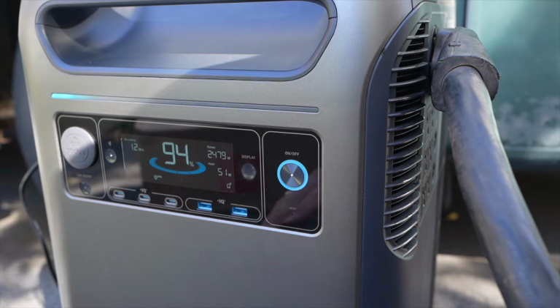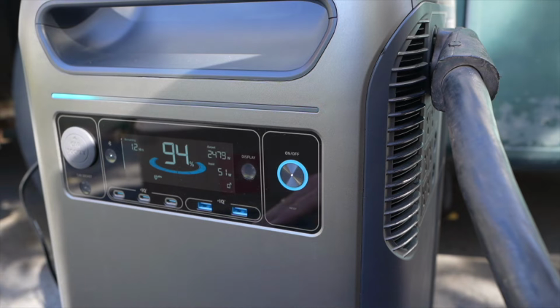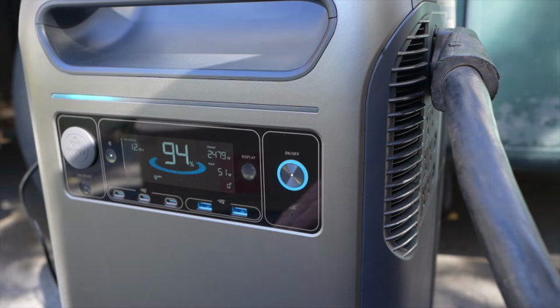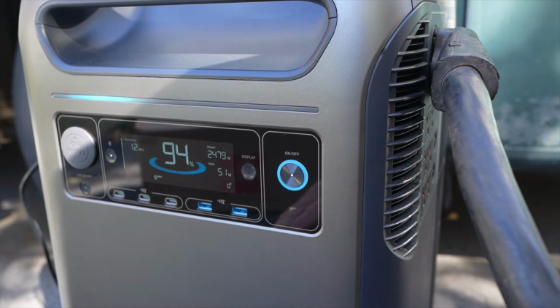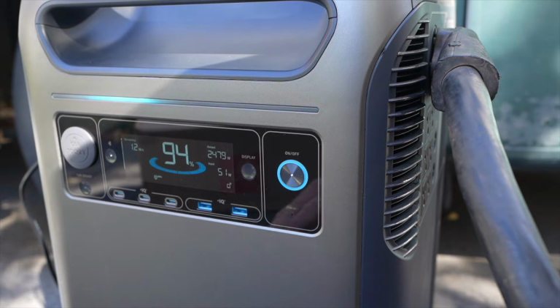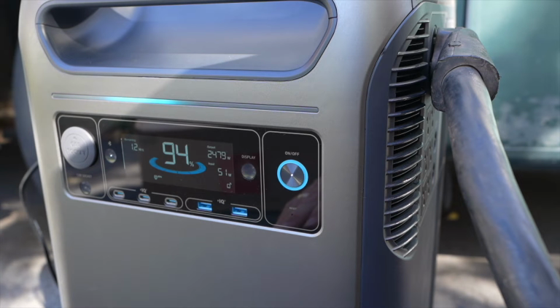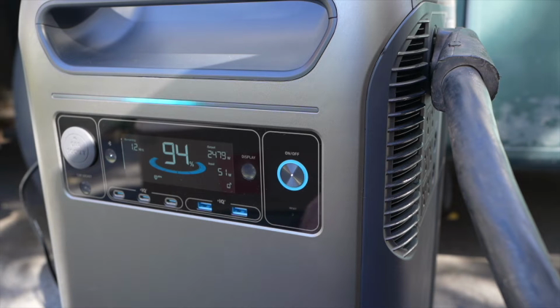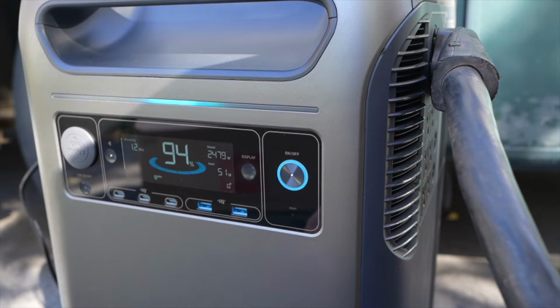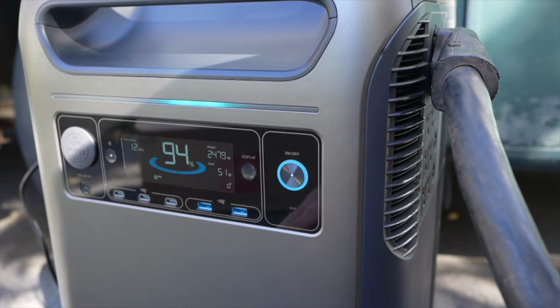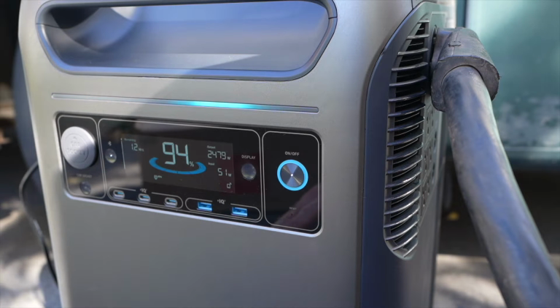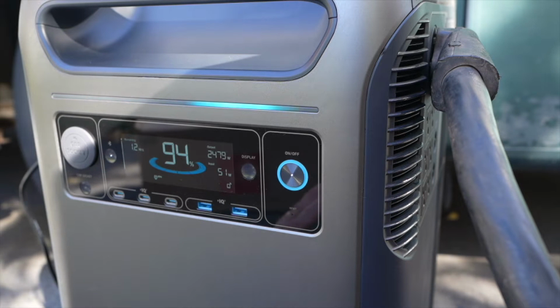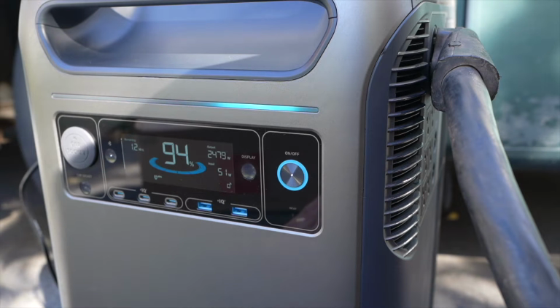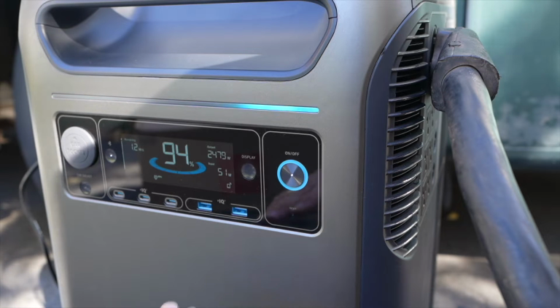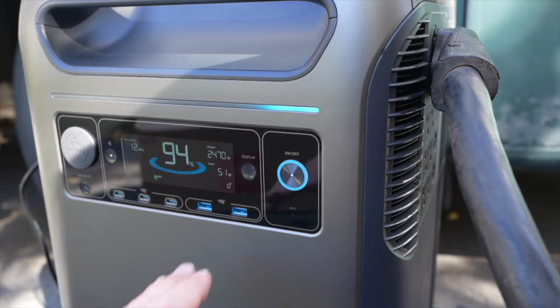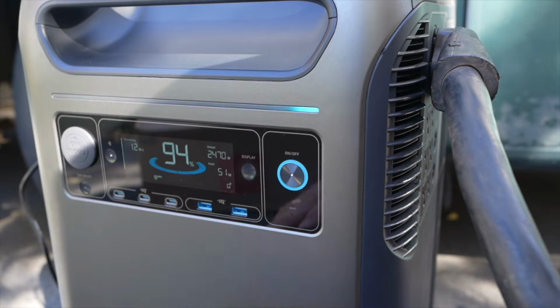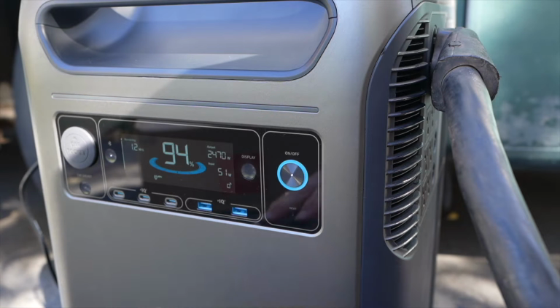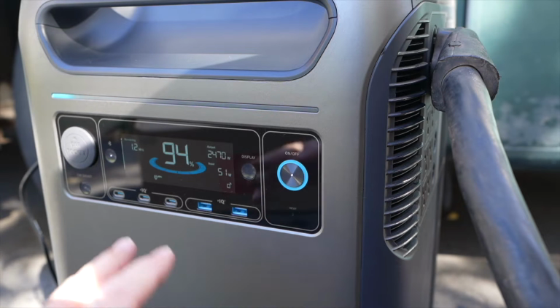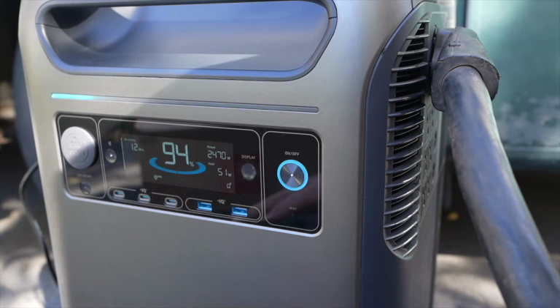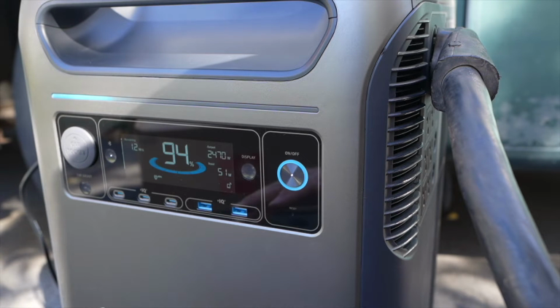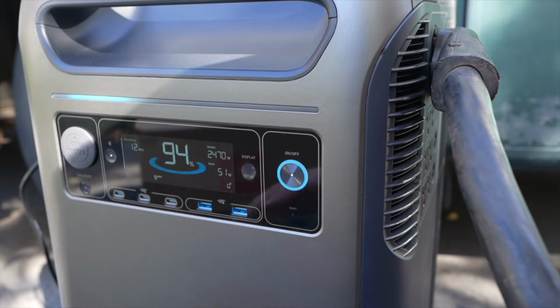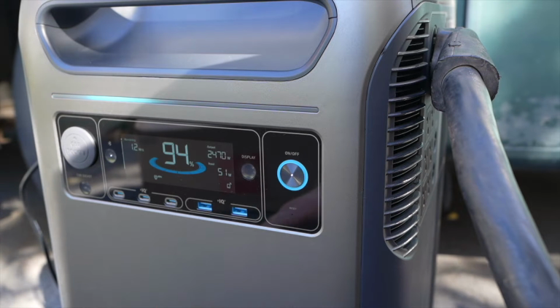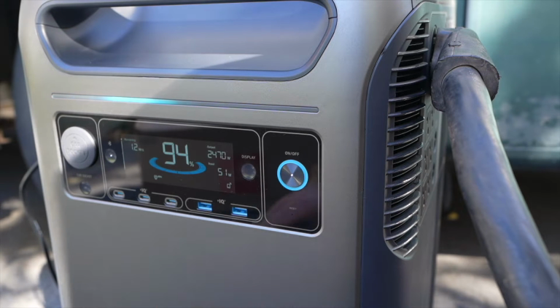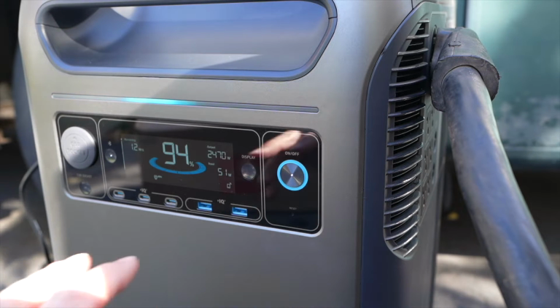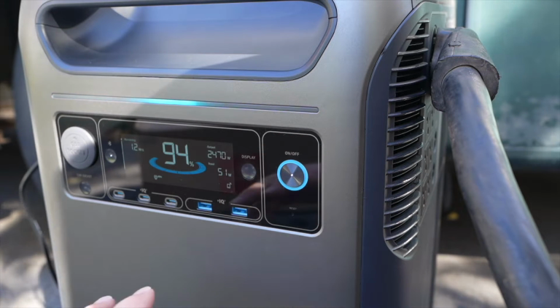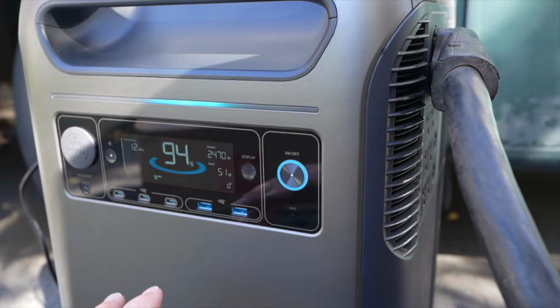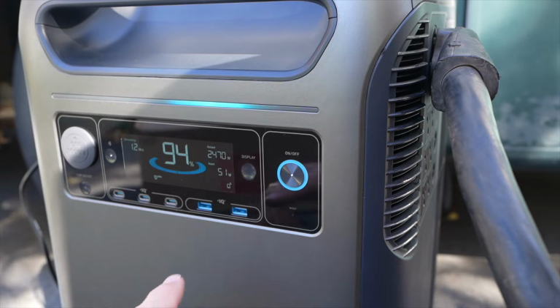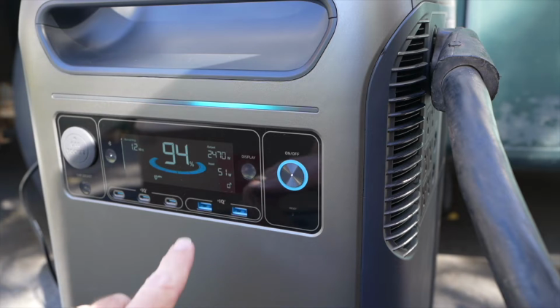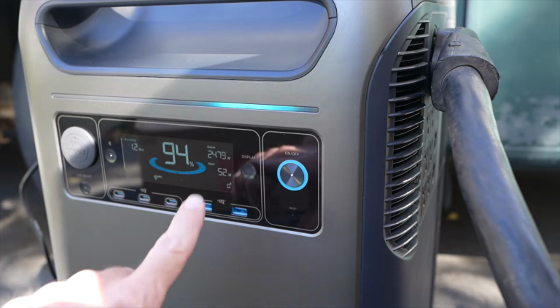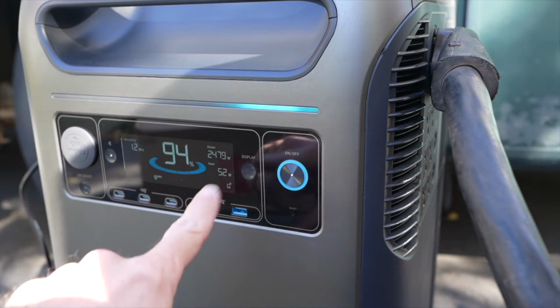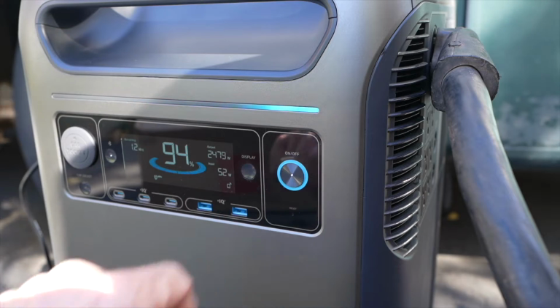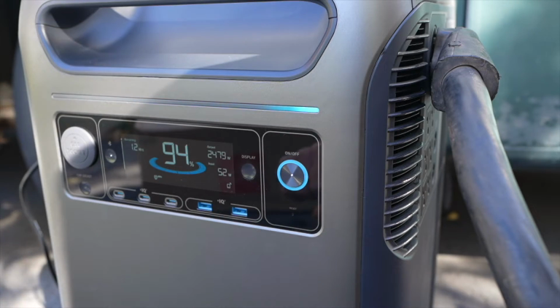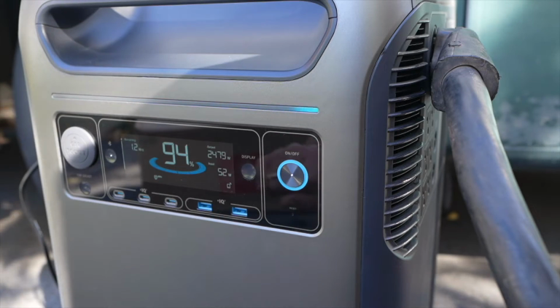Neither of these air conditioners have a soft start on them, so they're drawing their full current when that compressor kicks in, and this unit is able to handle it.